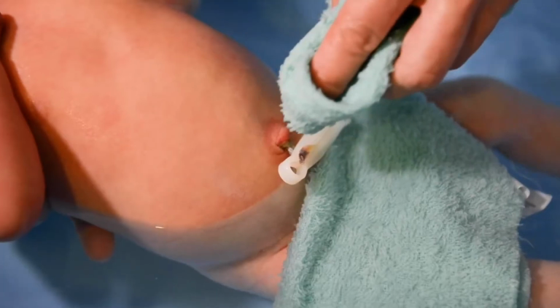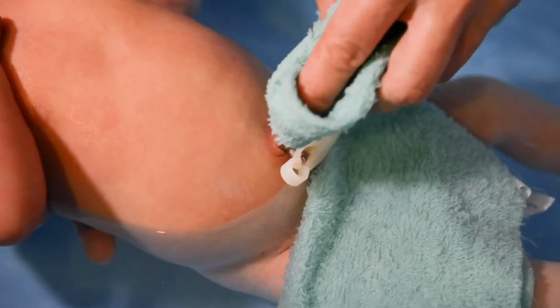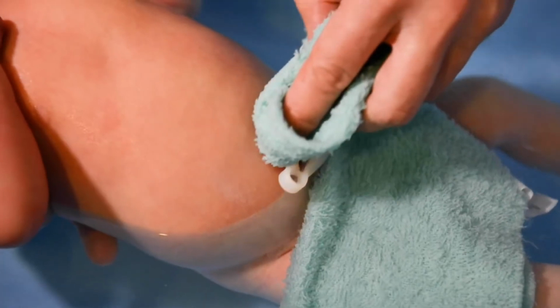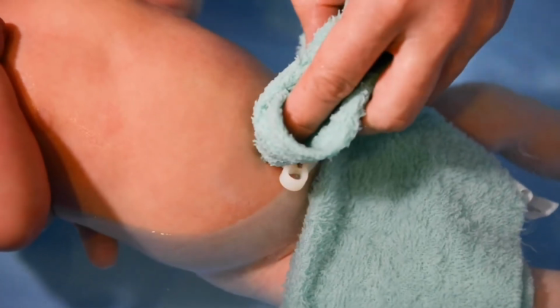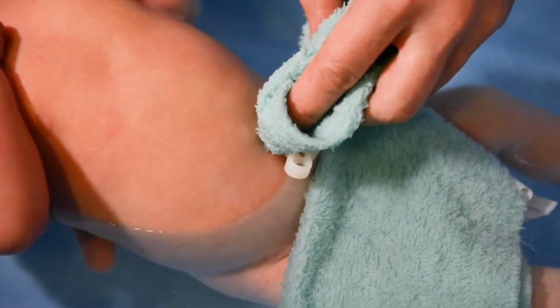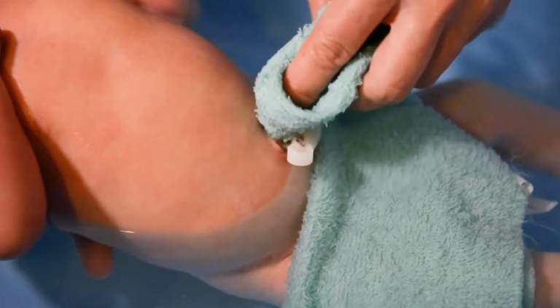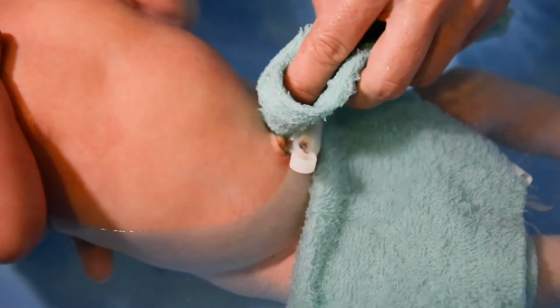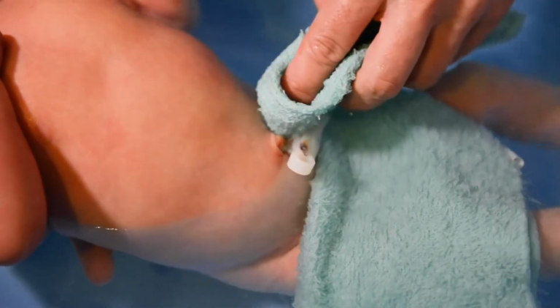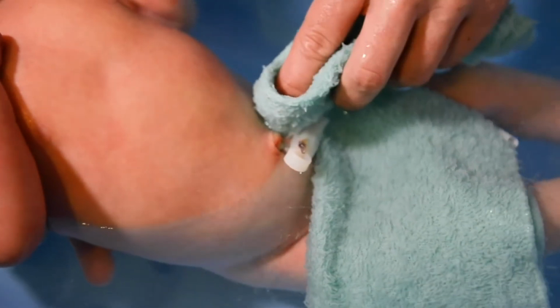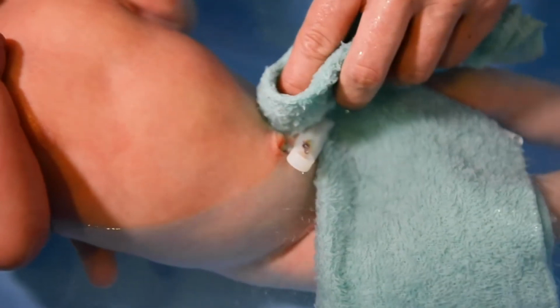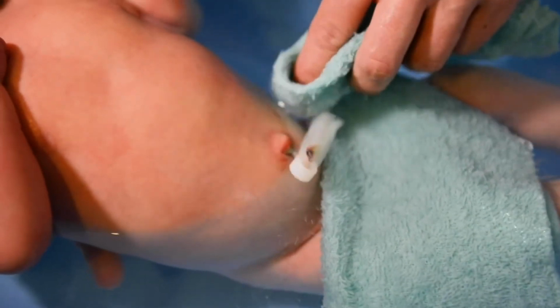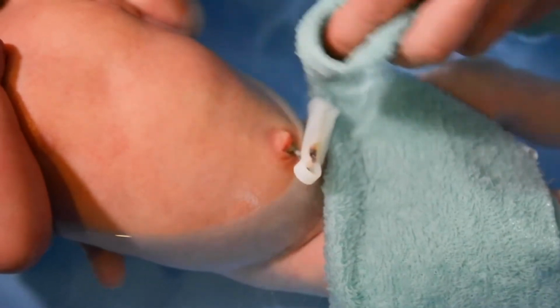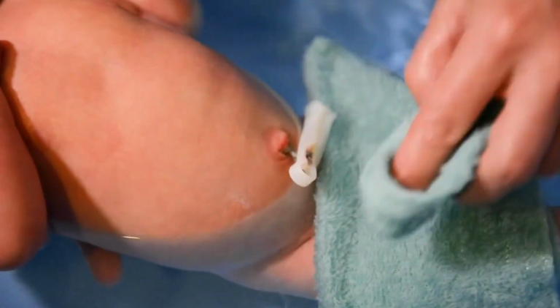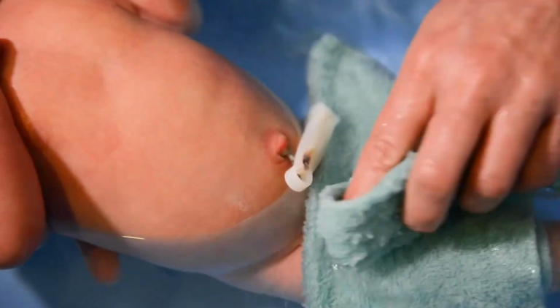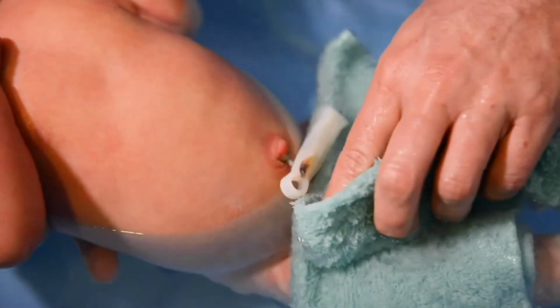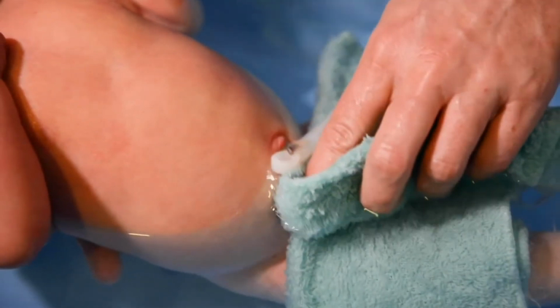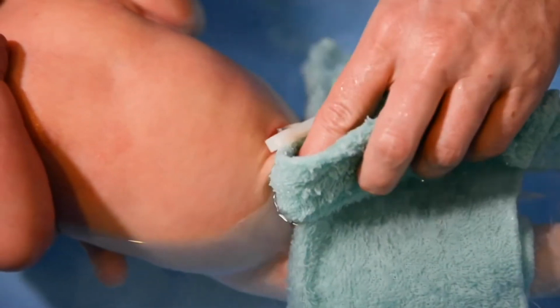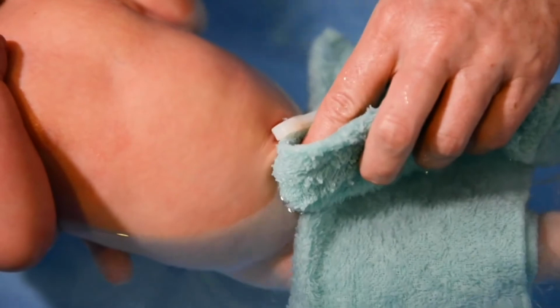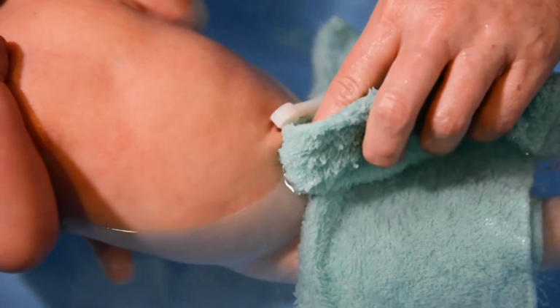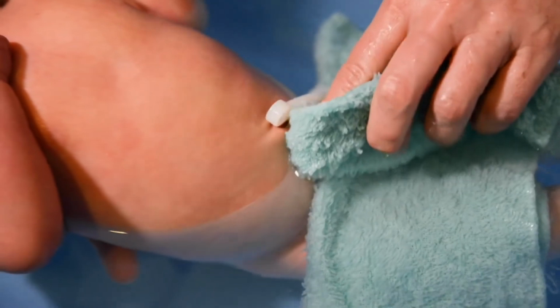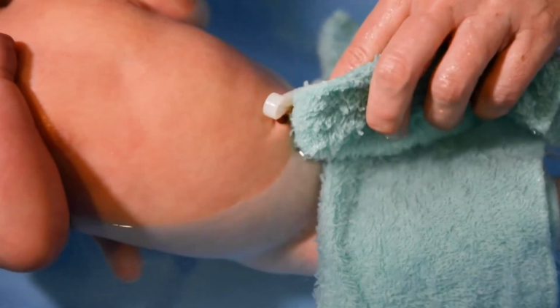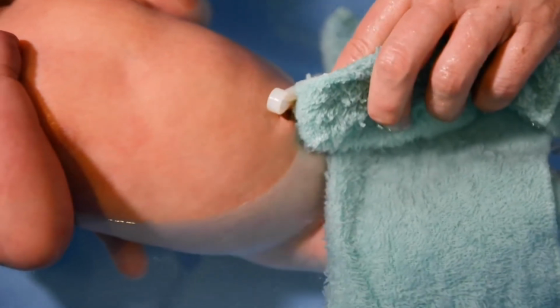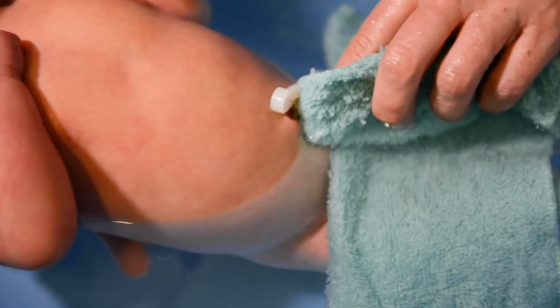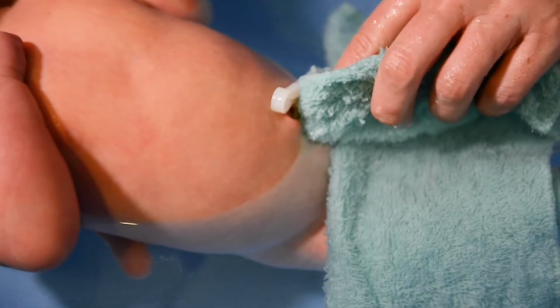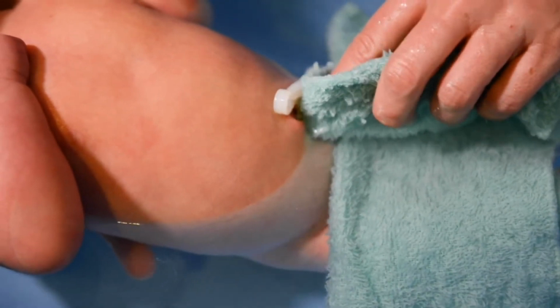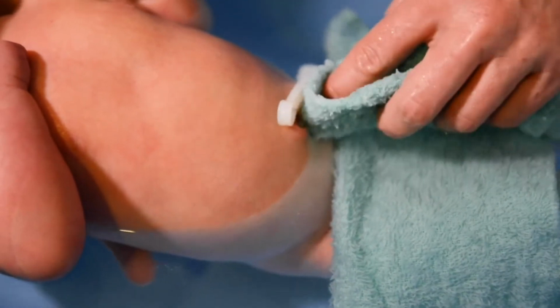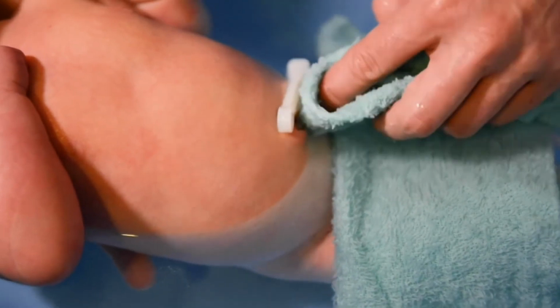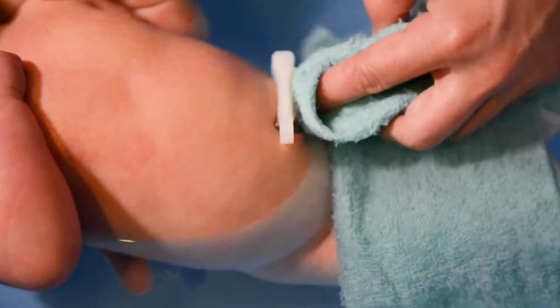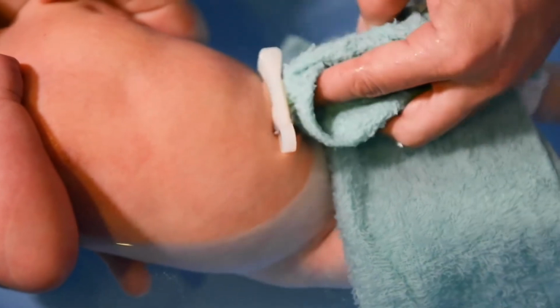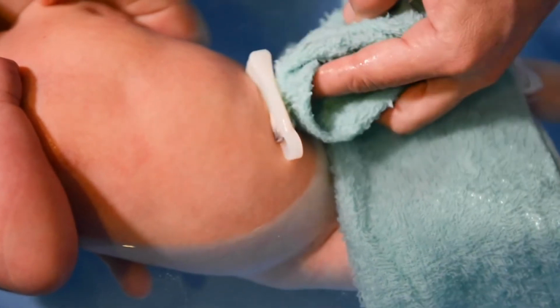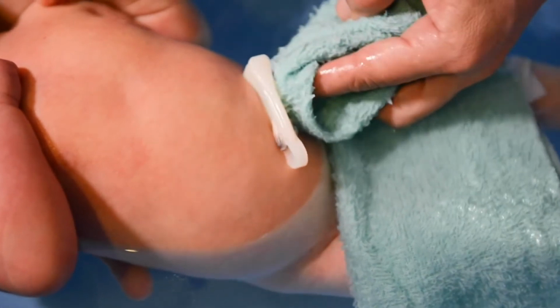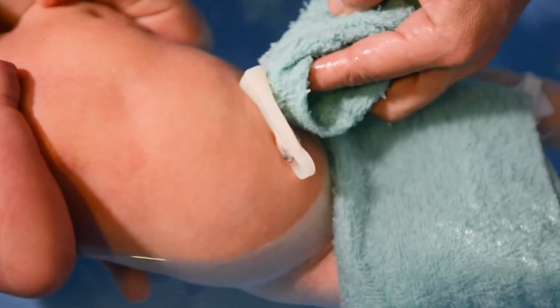If your baby still has the umbilical cord attached, just clean with water and ensure you pat dry.